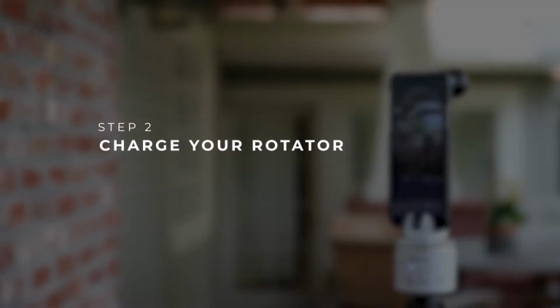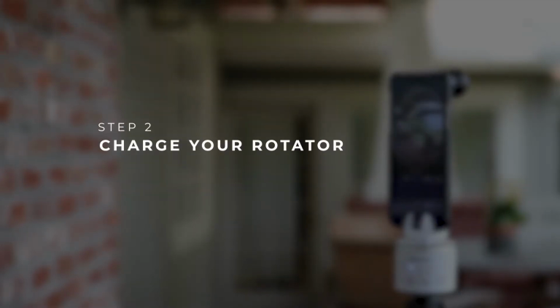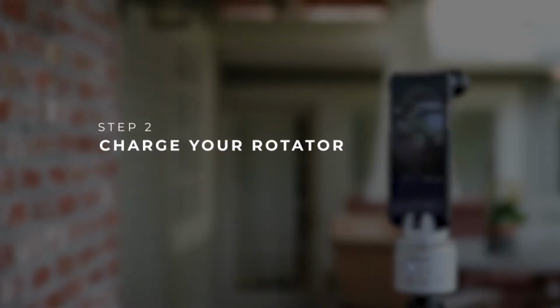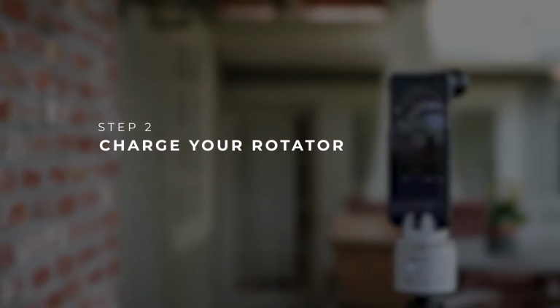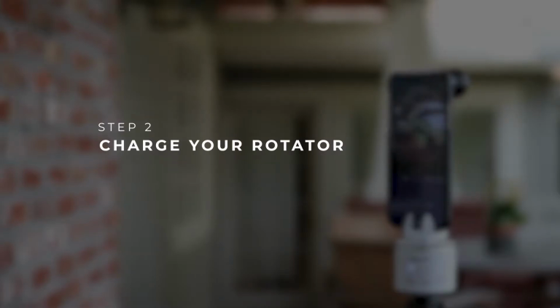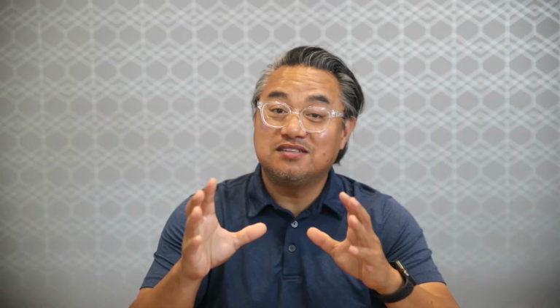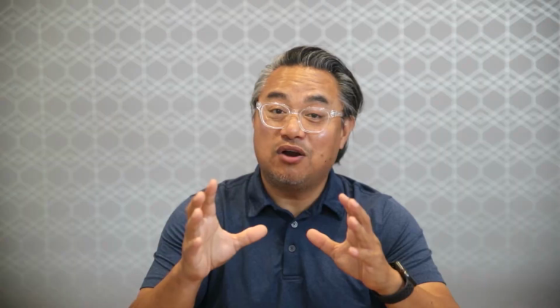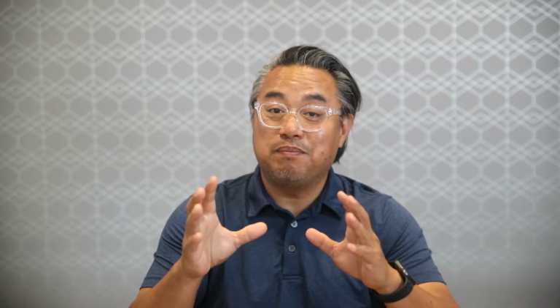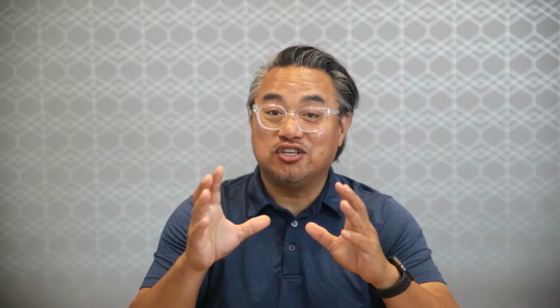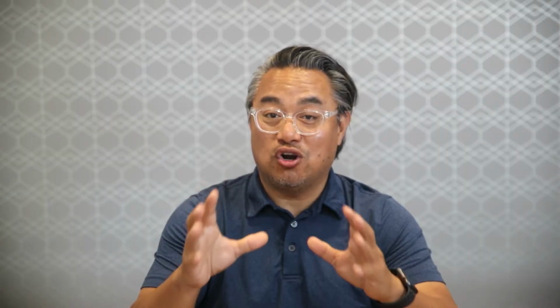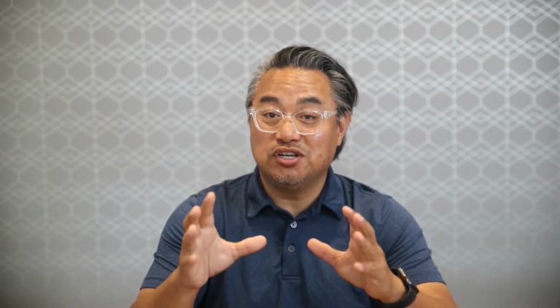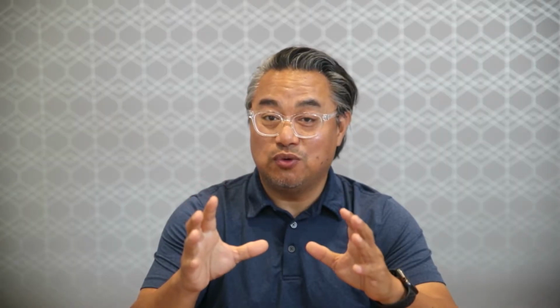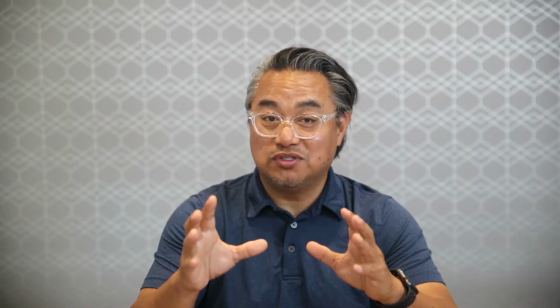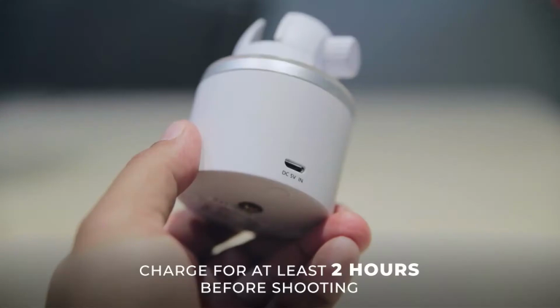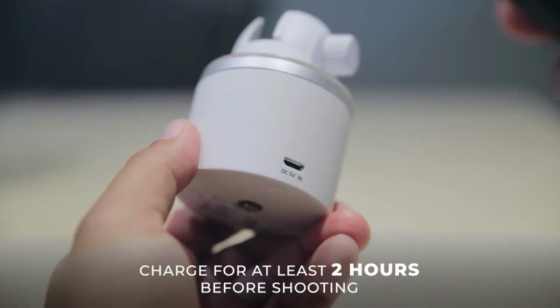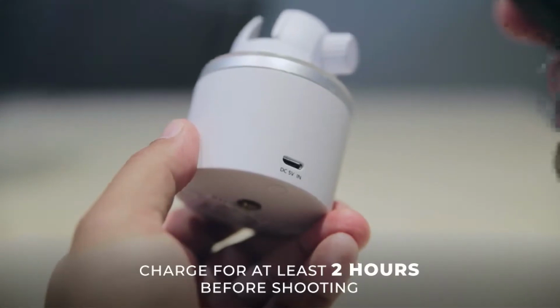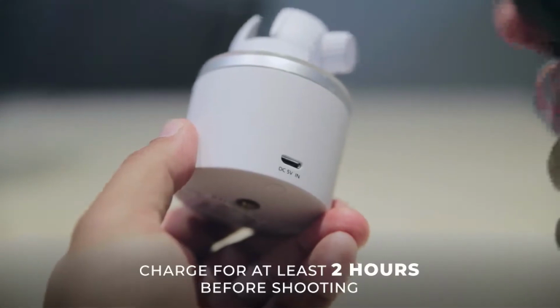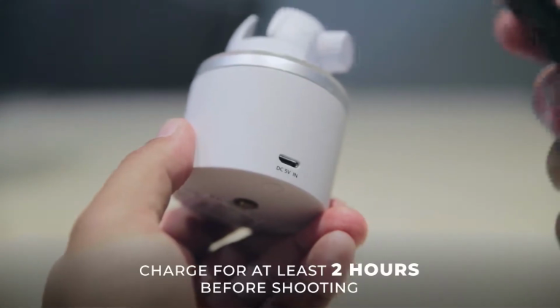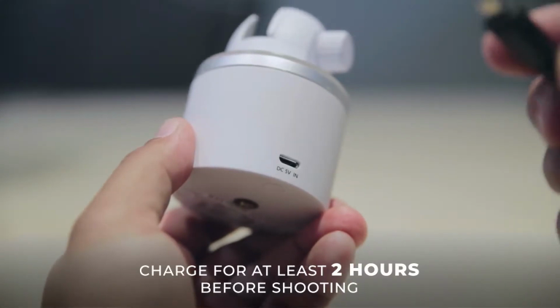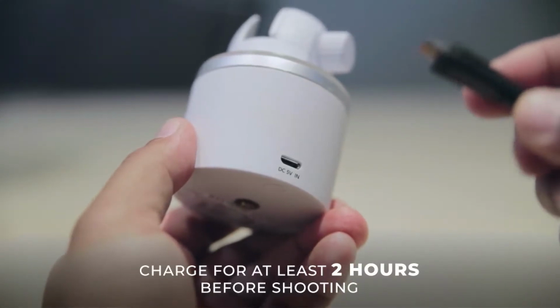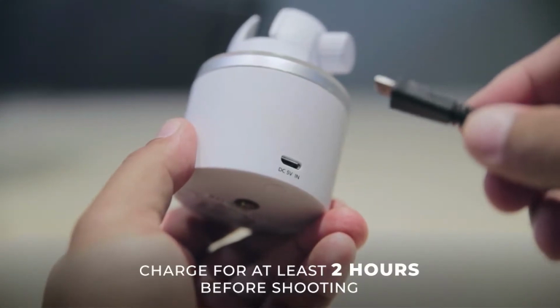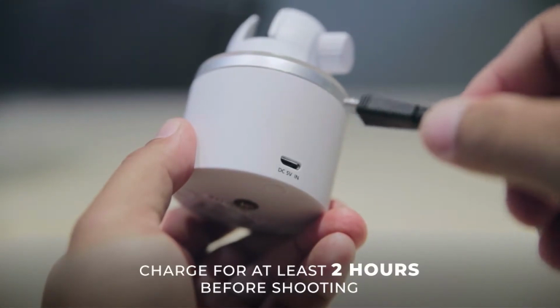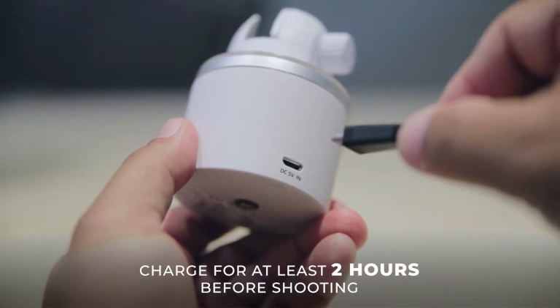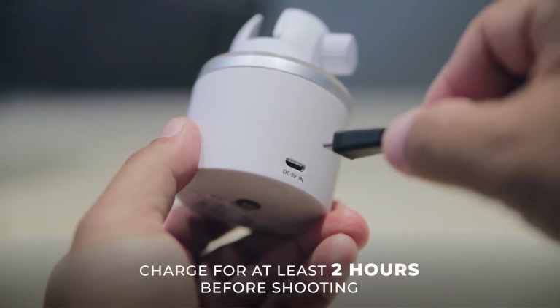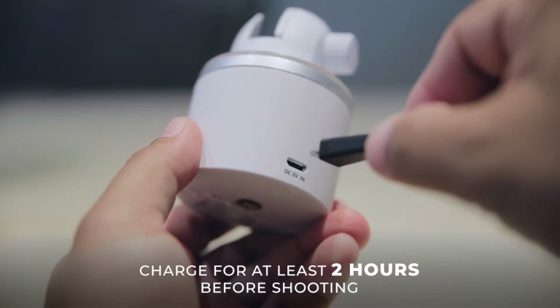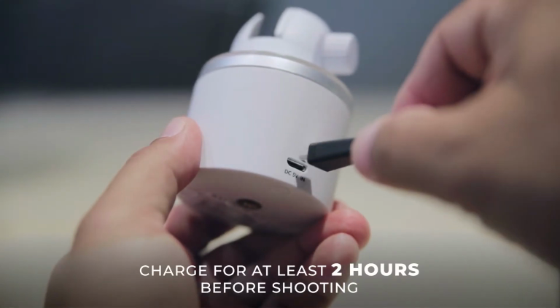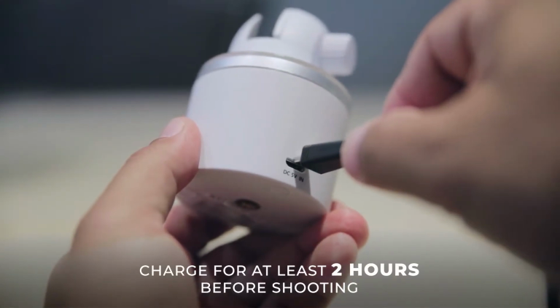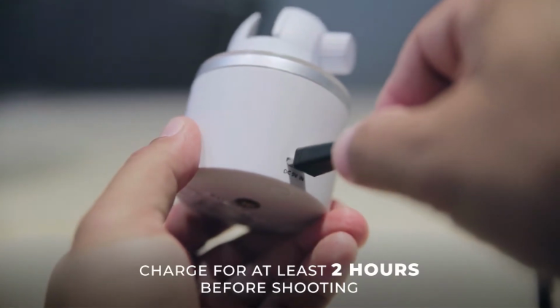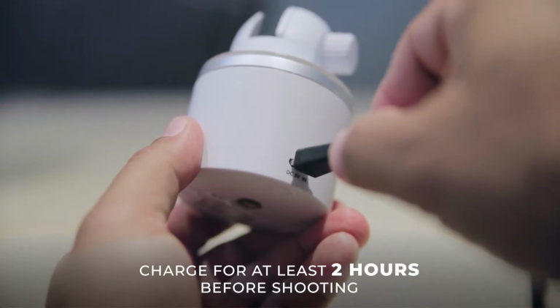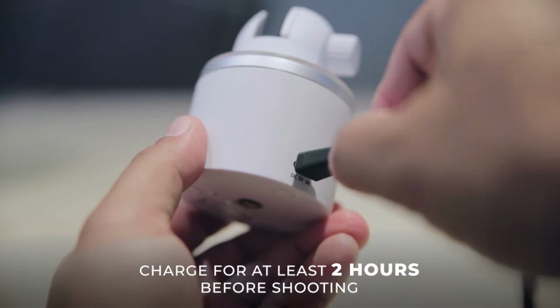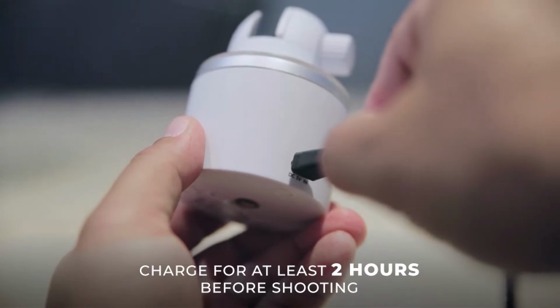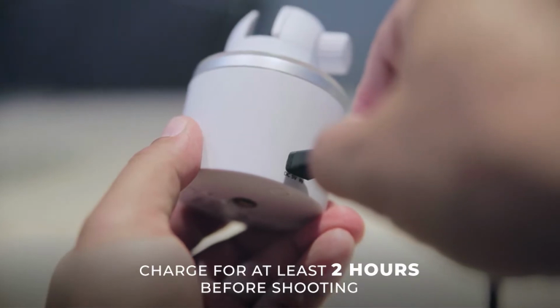Now let's start by charging the rotator. Make sure this is fully charged before shooting.